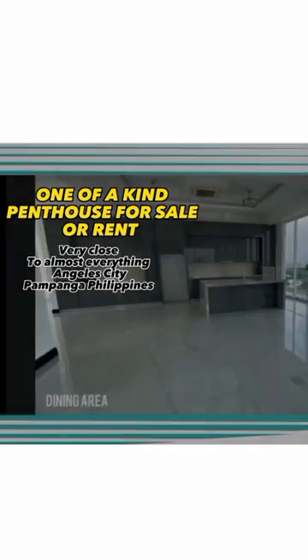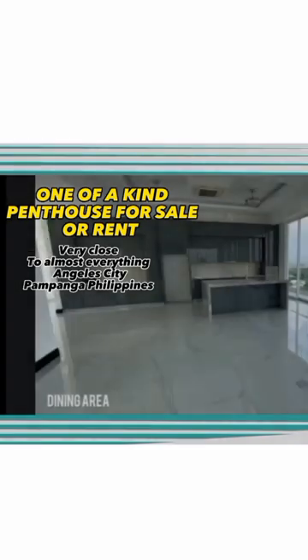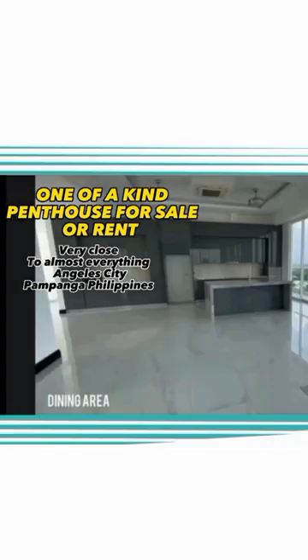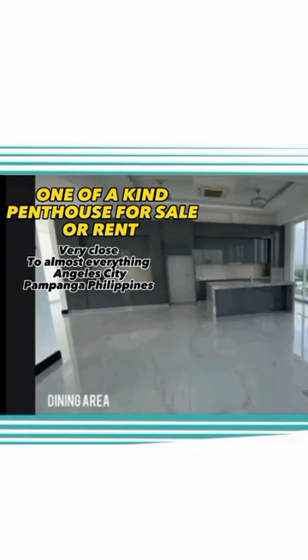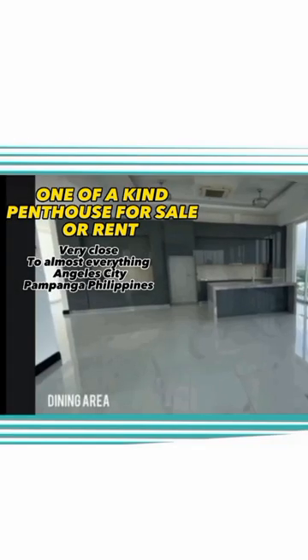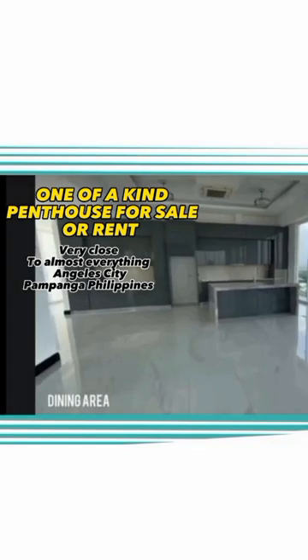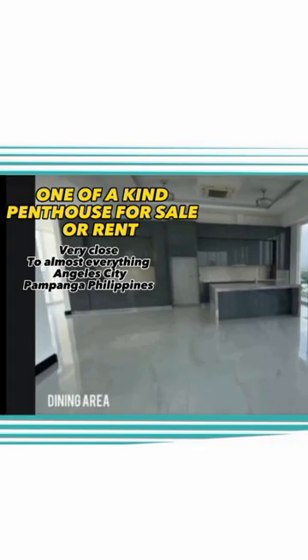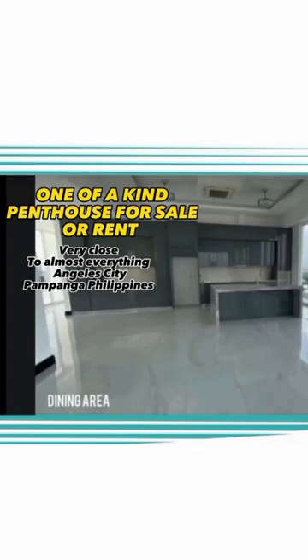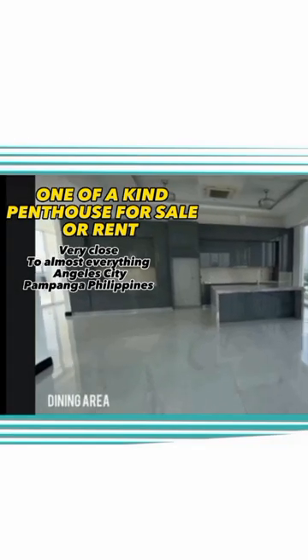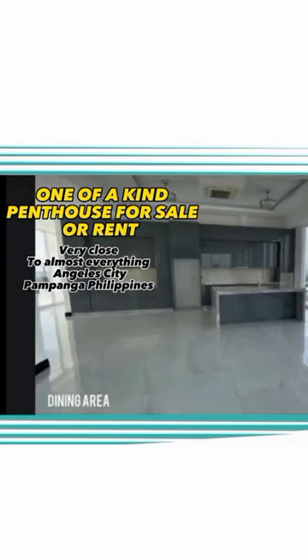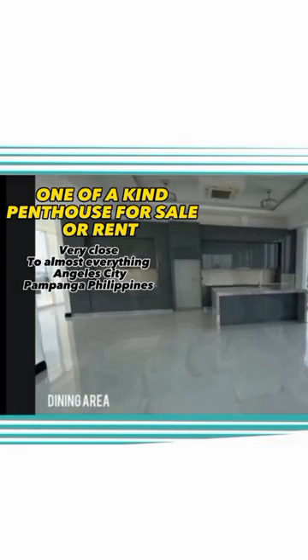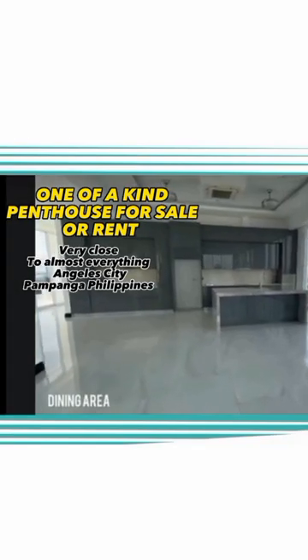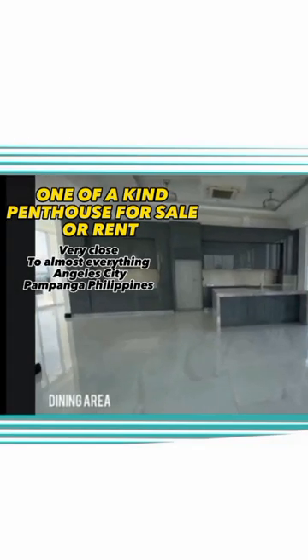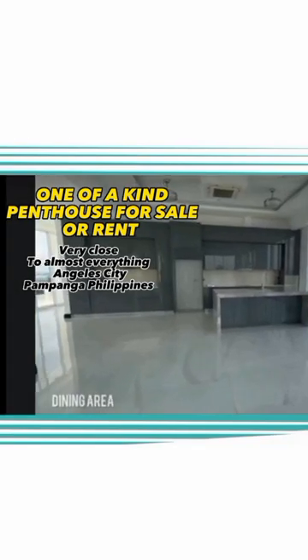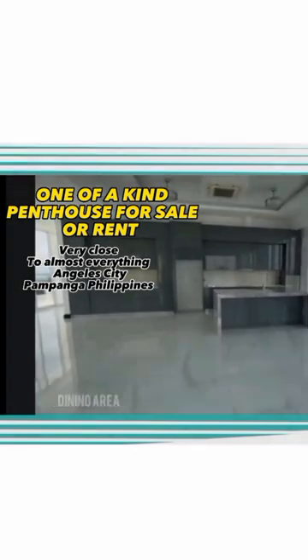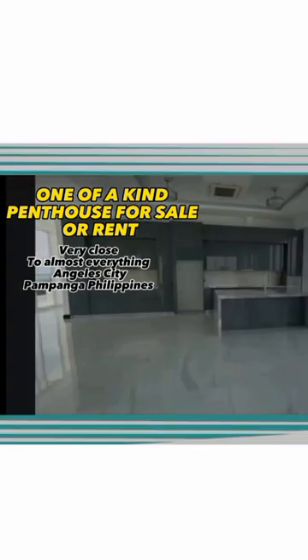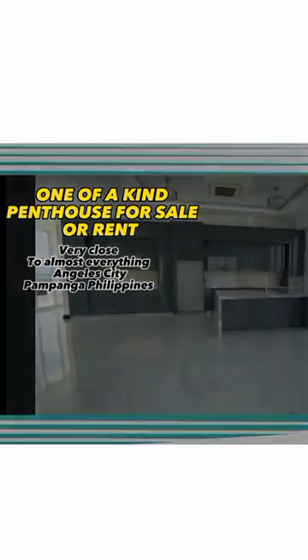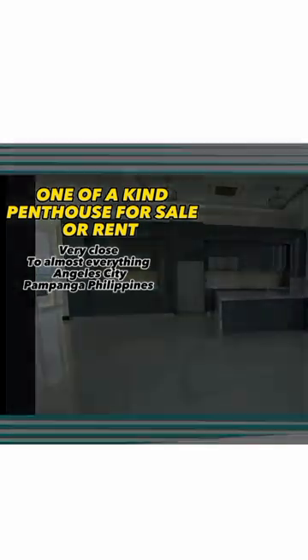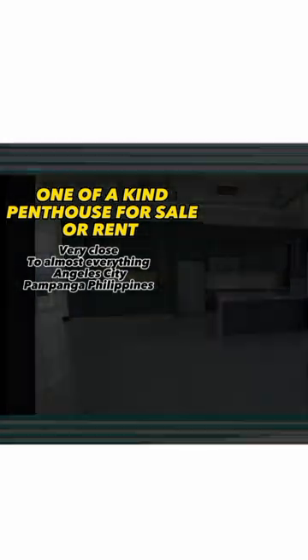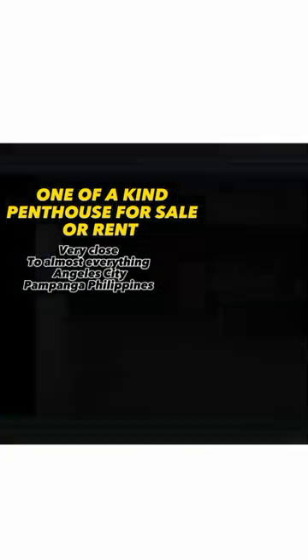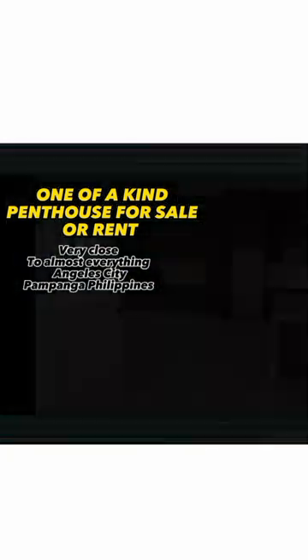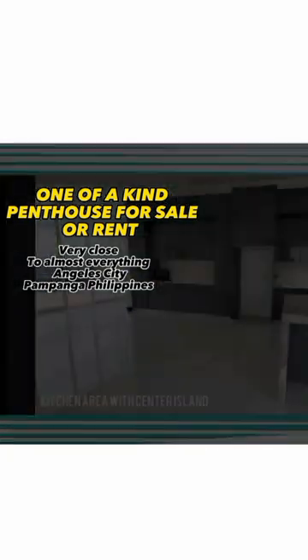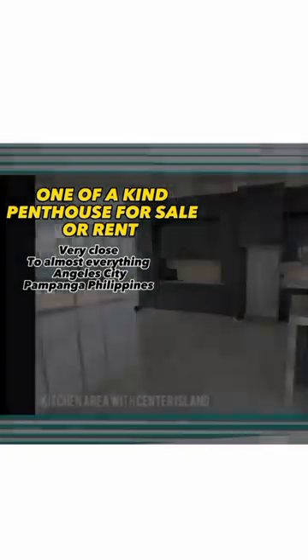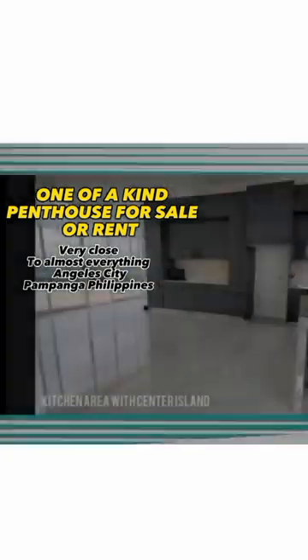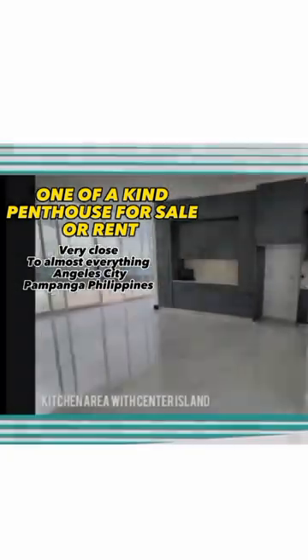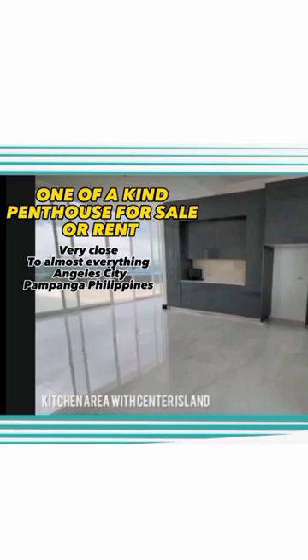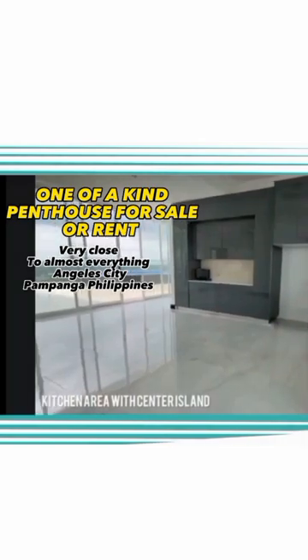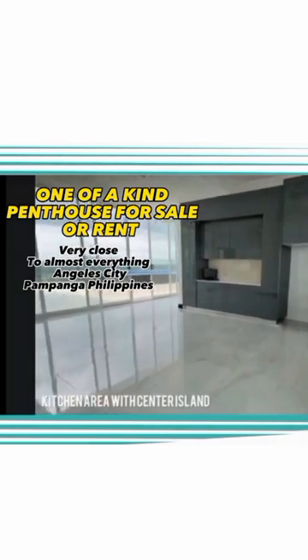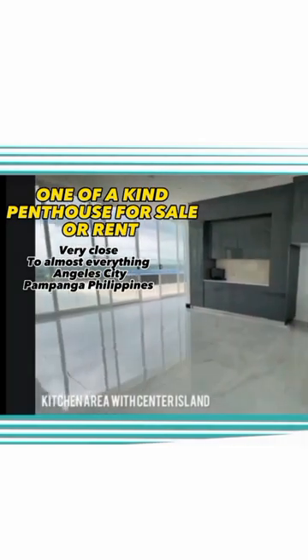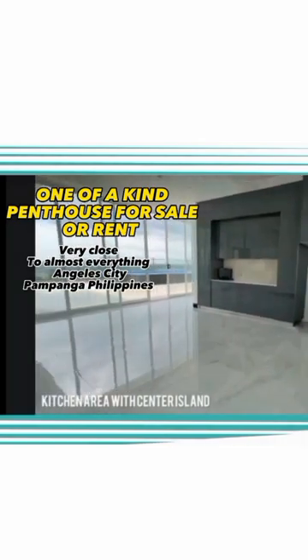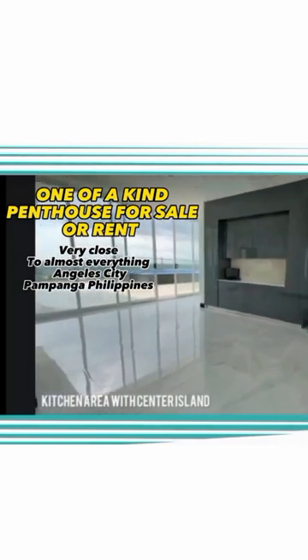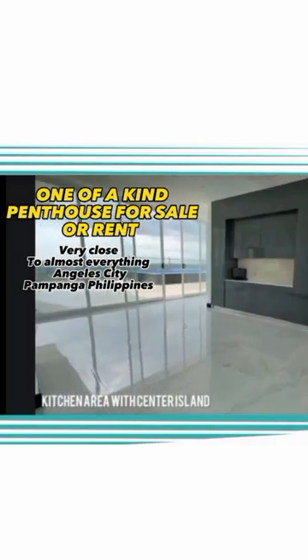Dining area and kitchen area with center island.